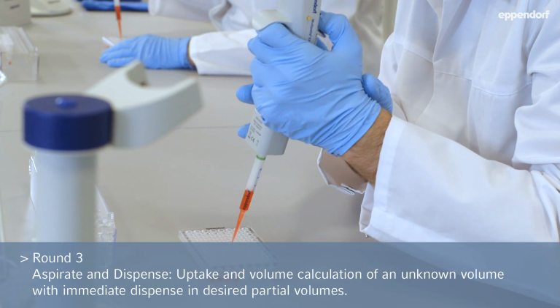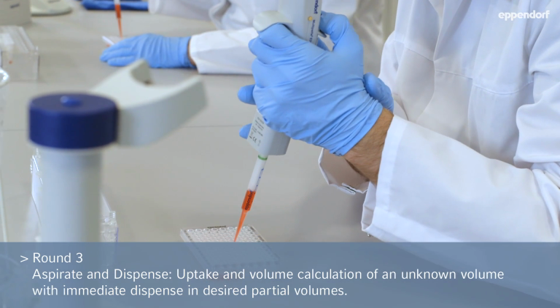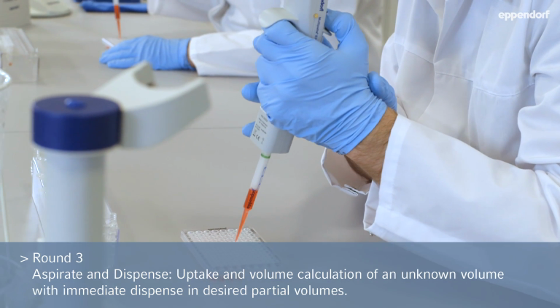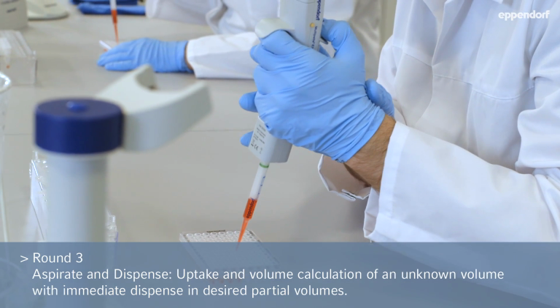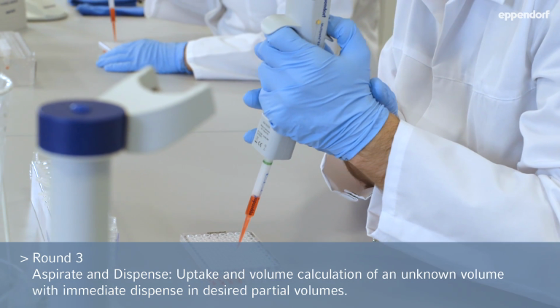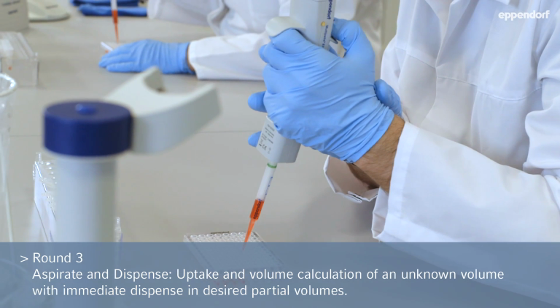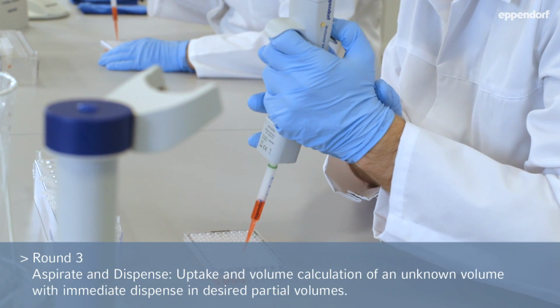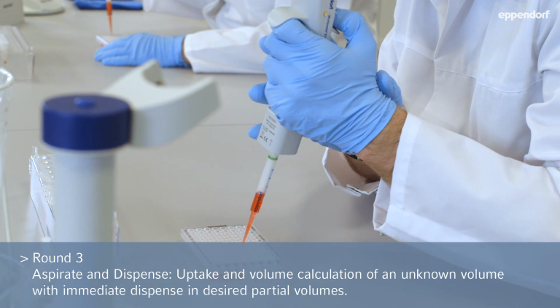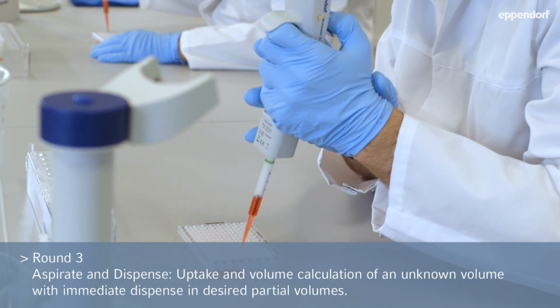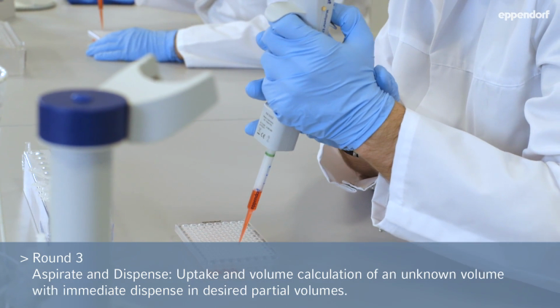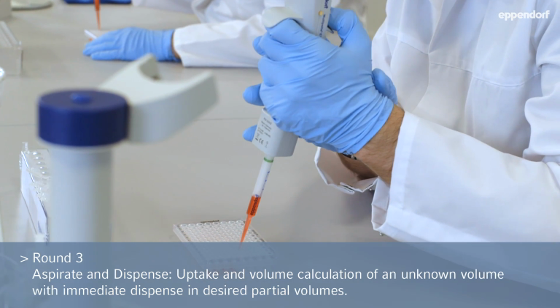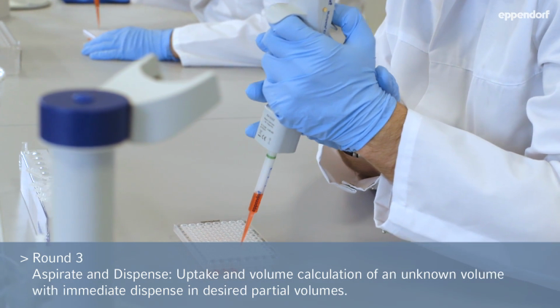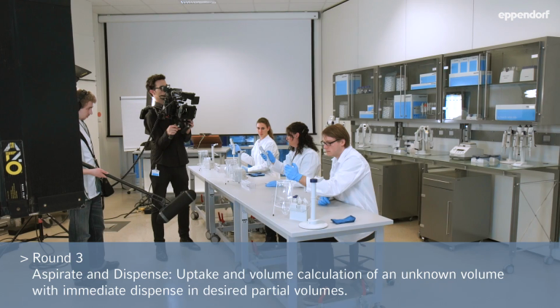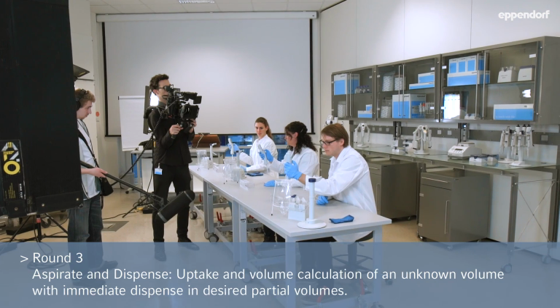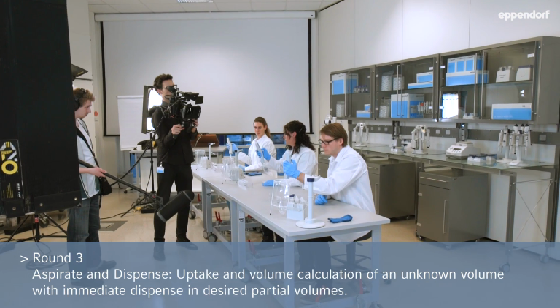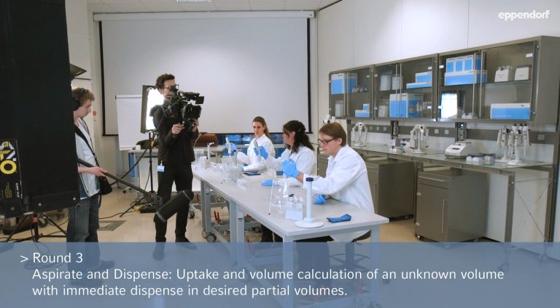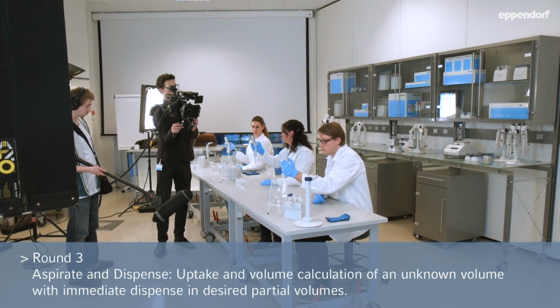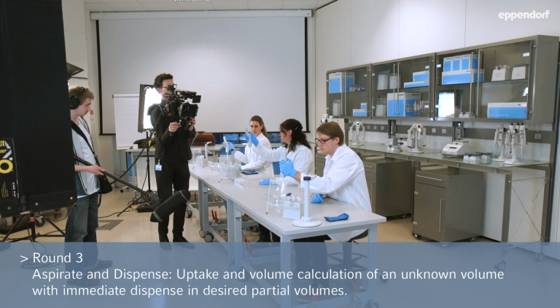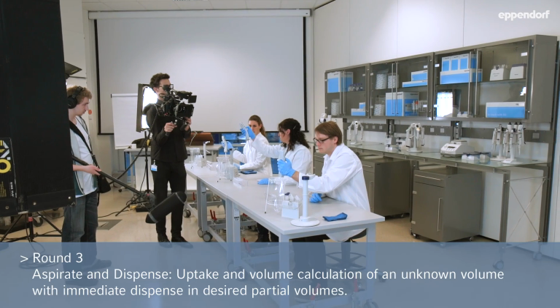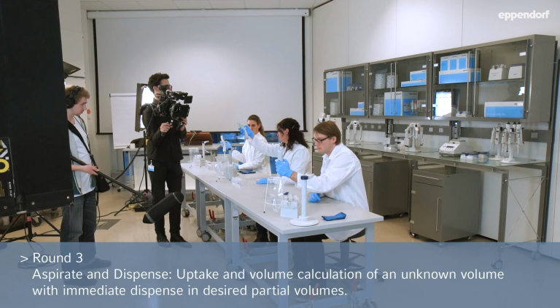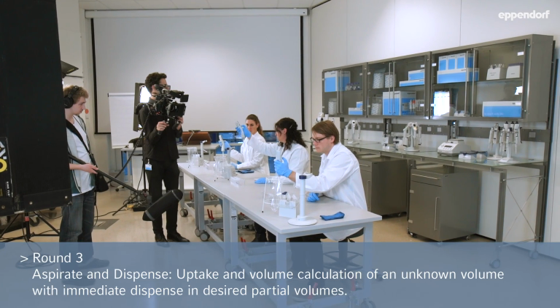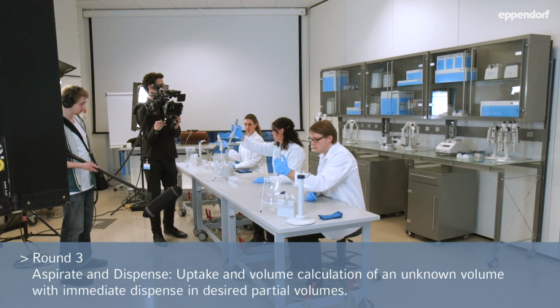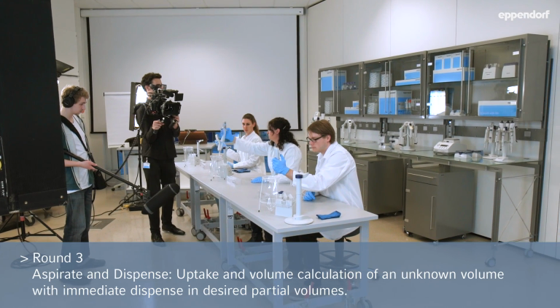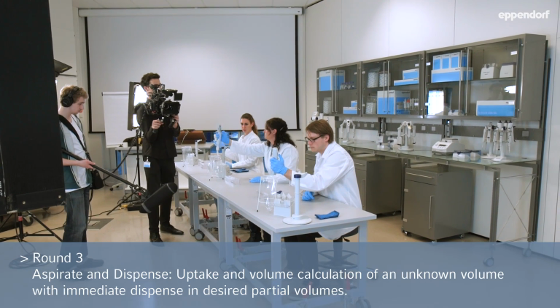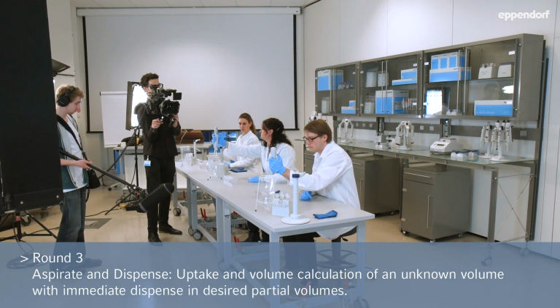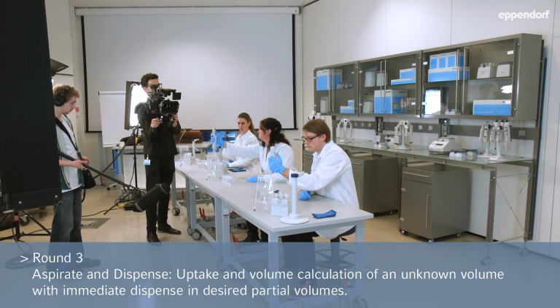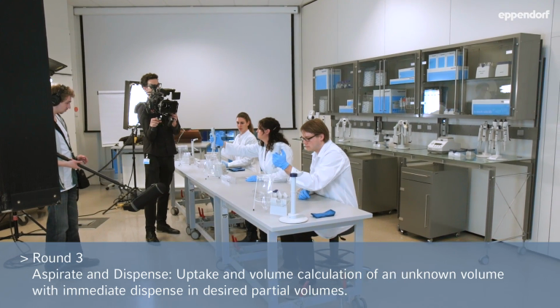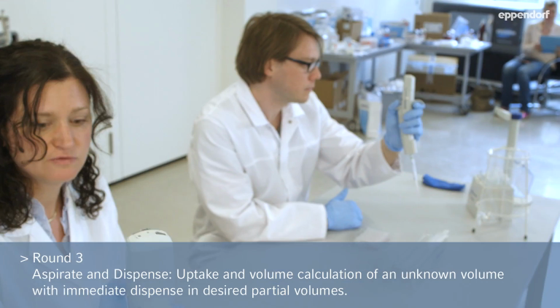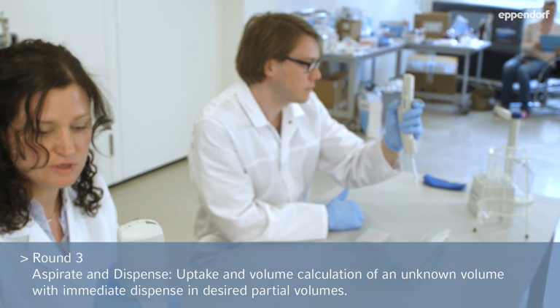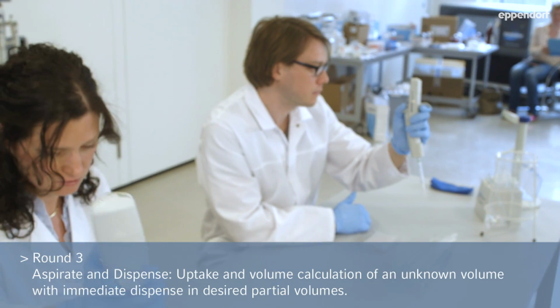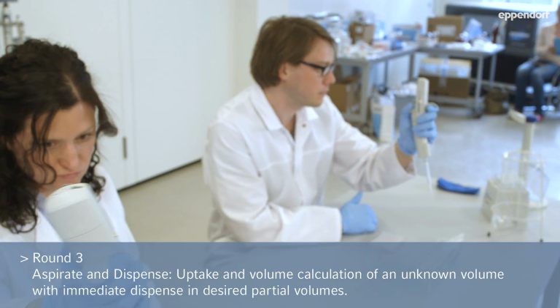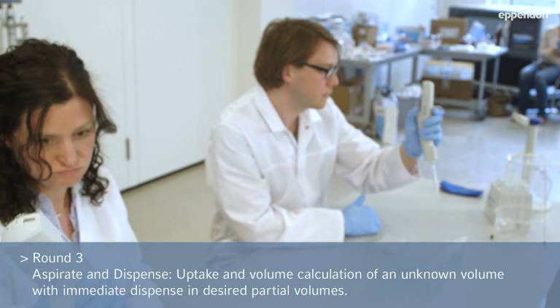Very good. Press twice to dispense the rest. Ready.